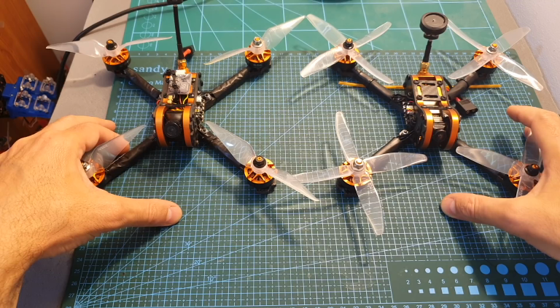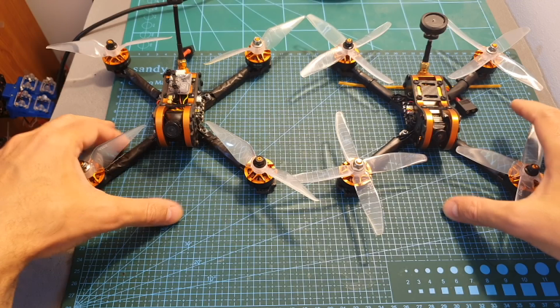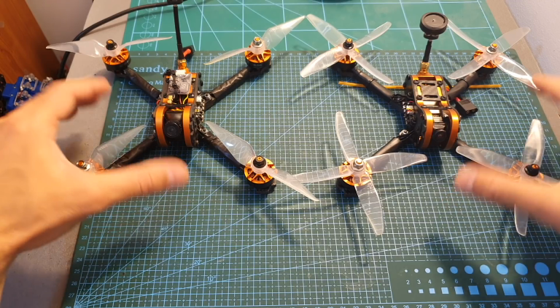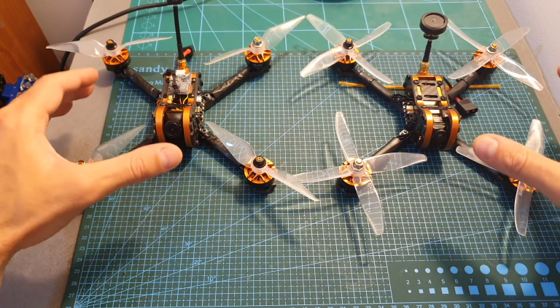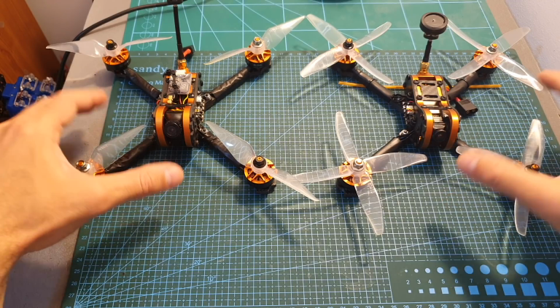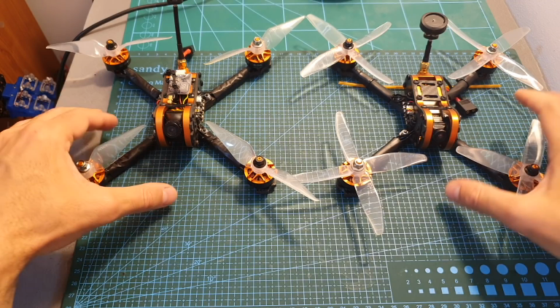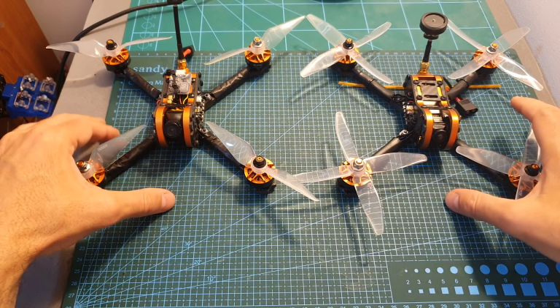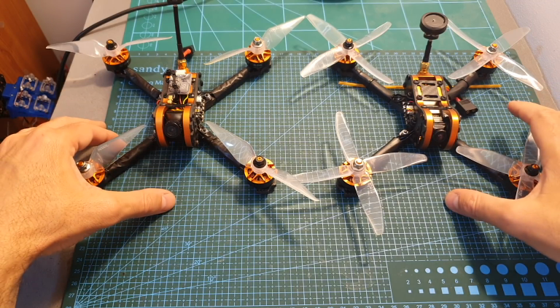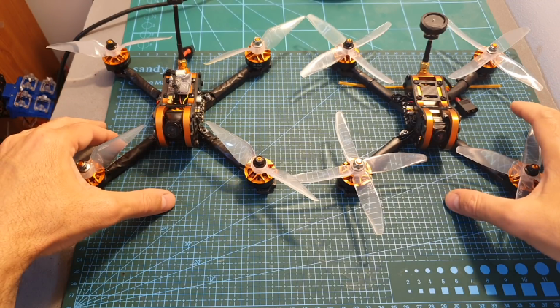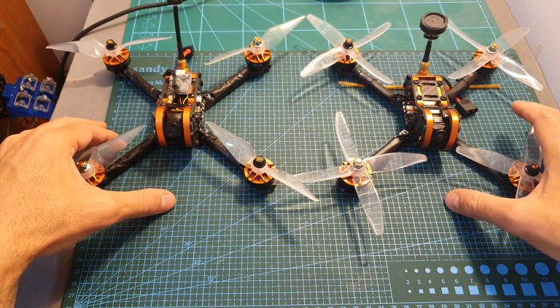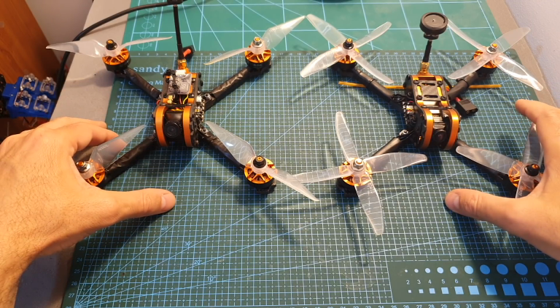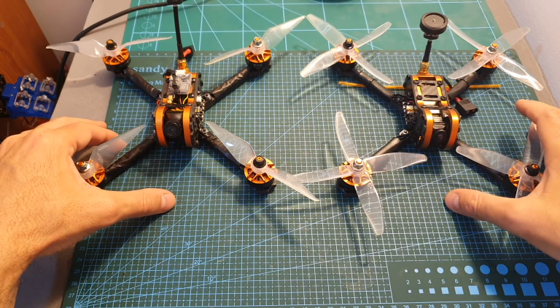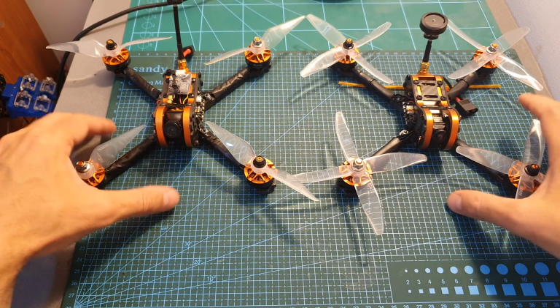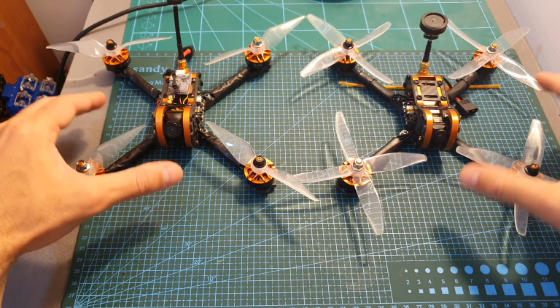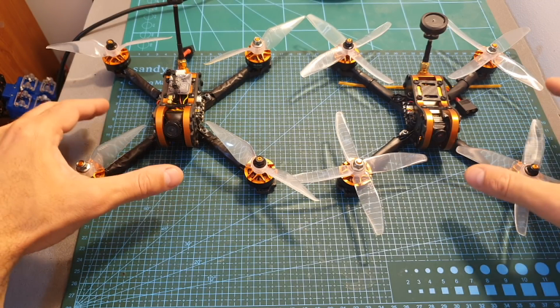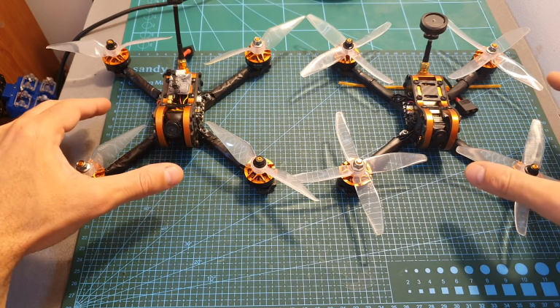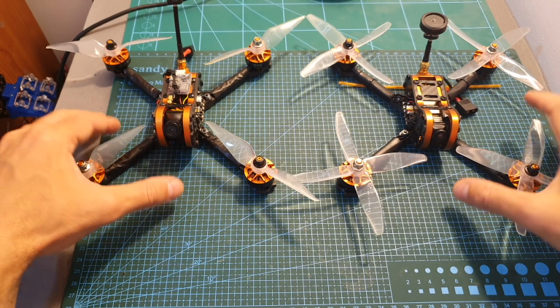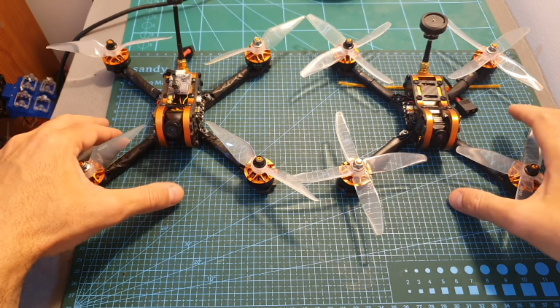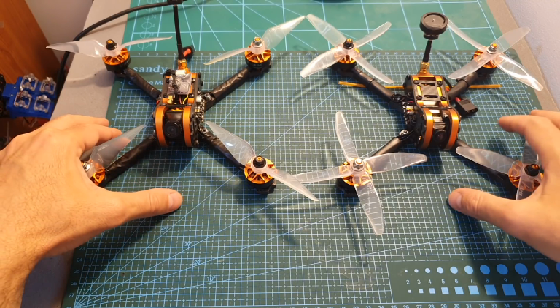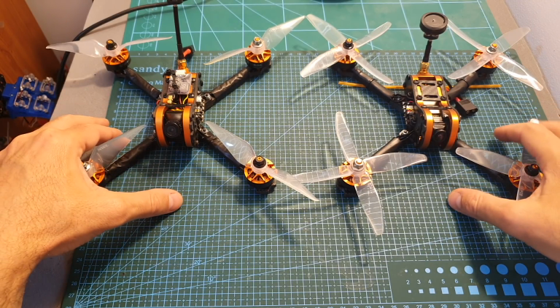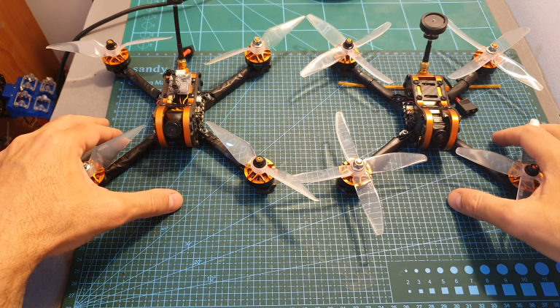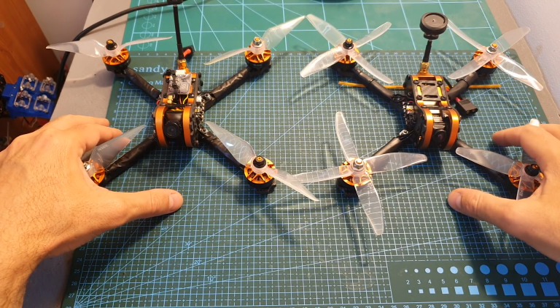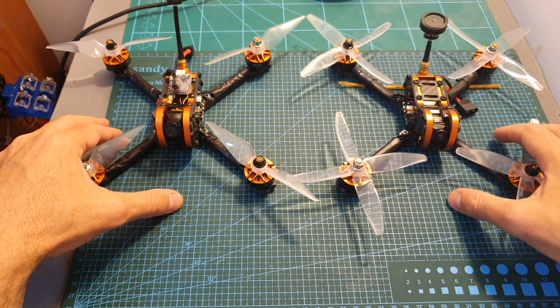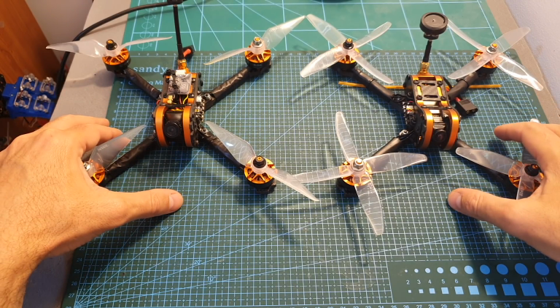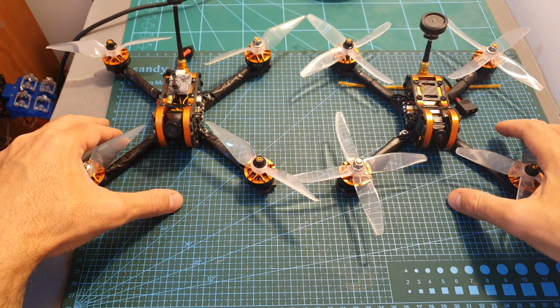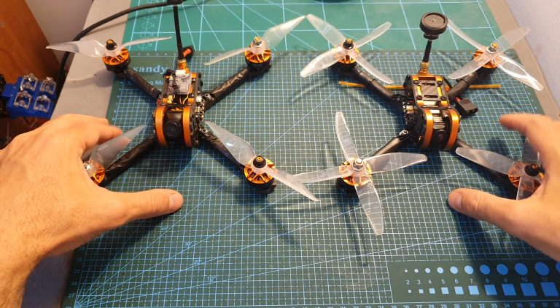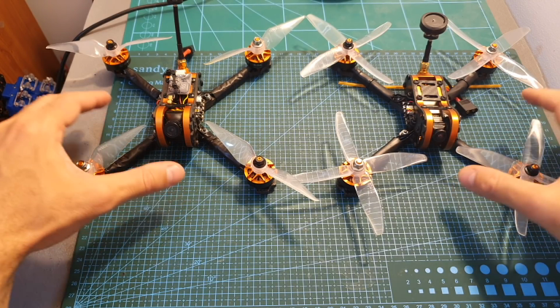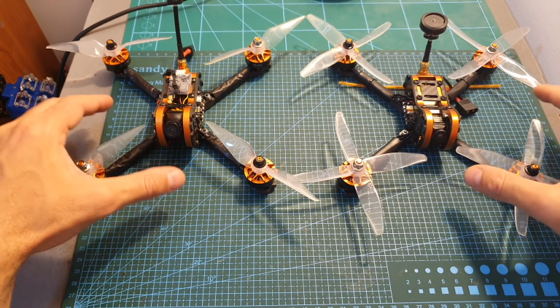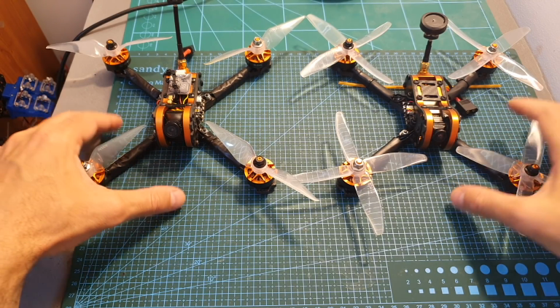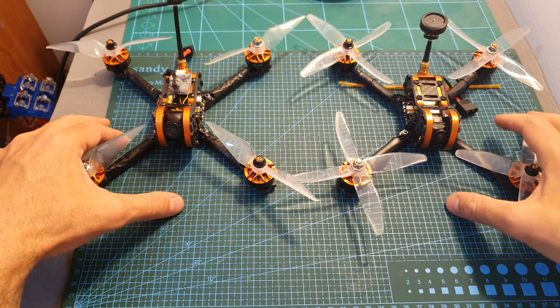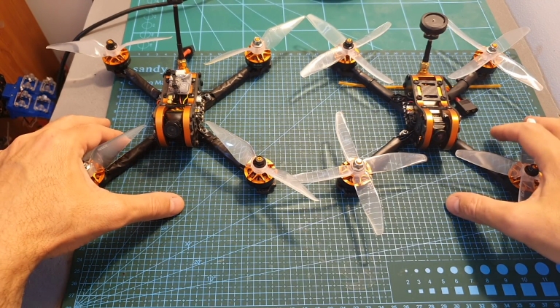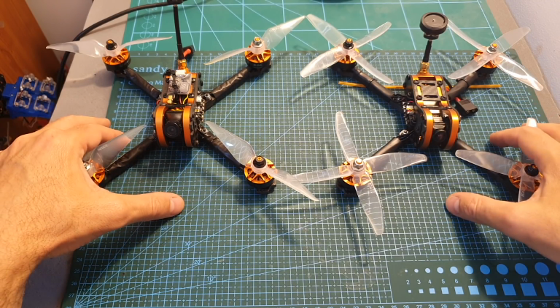Now I'm going to share the flight footage, and I will see you at the end of the video in order to give you my conclusion.